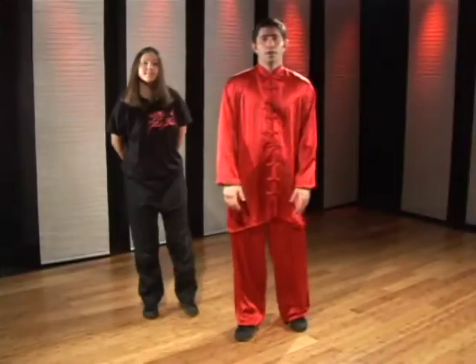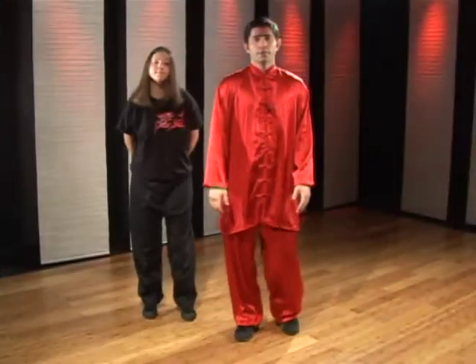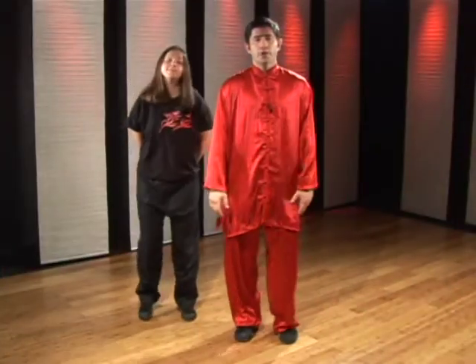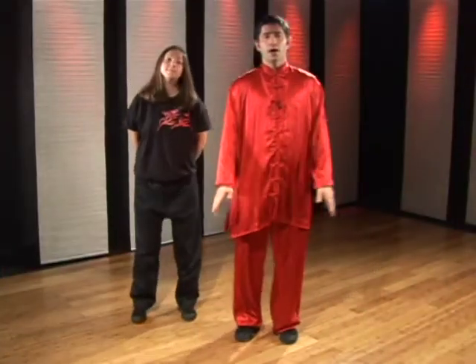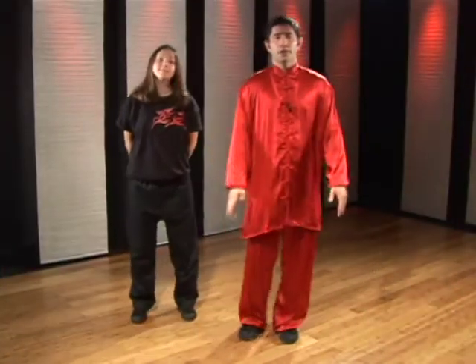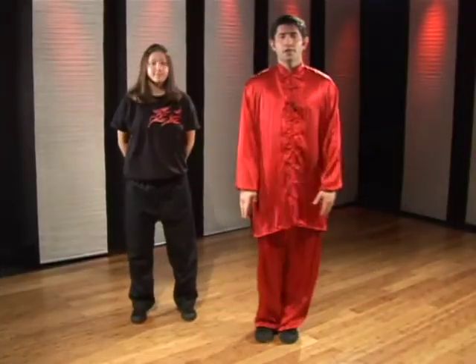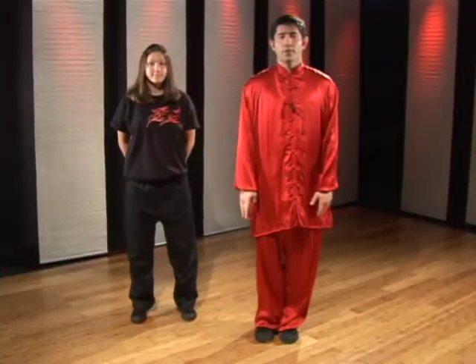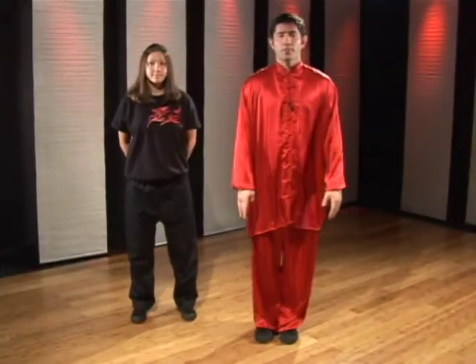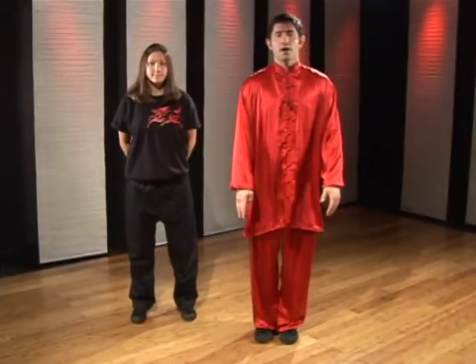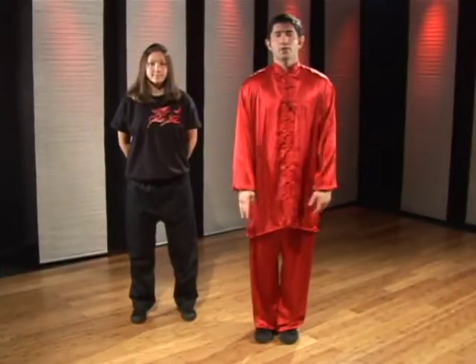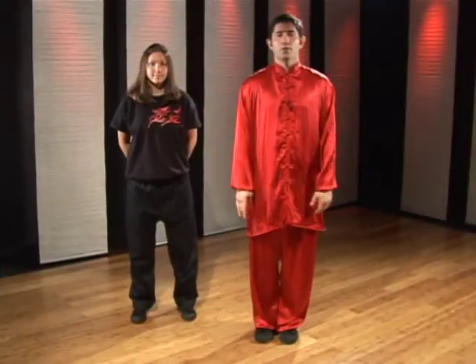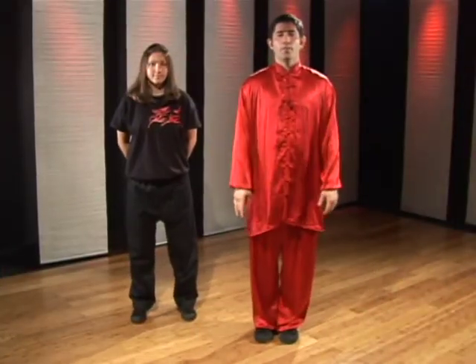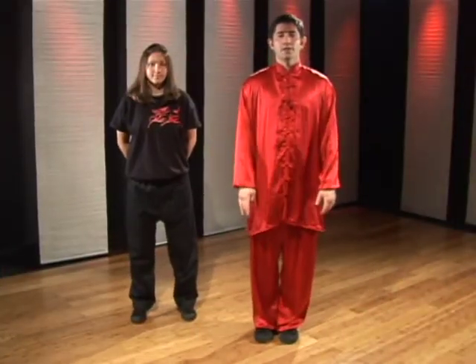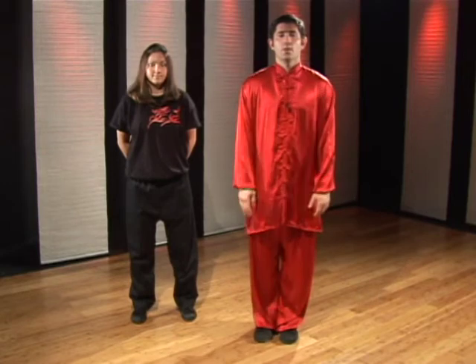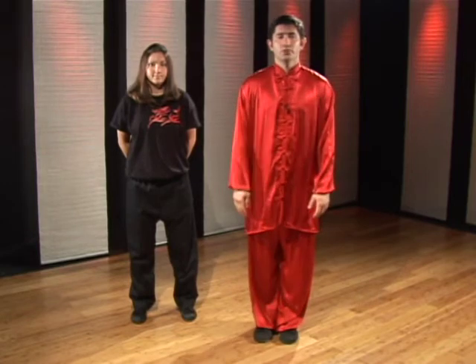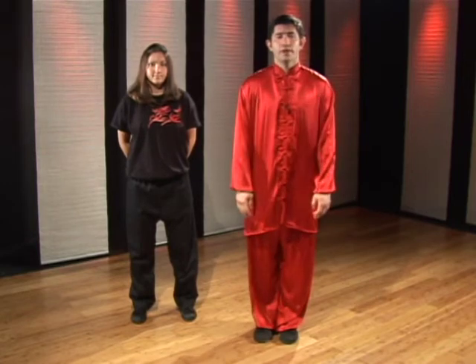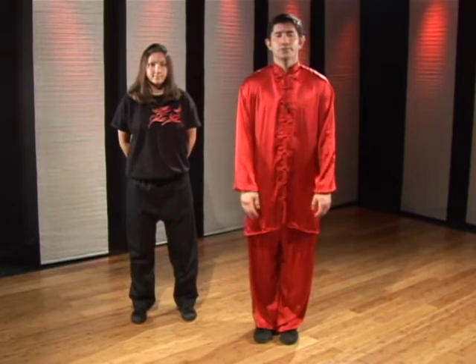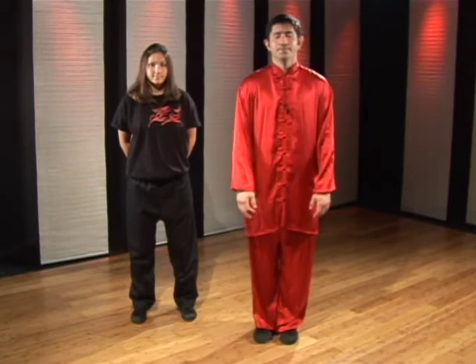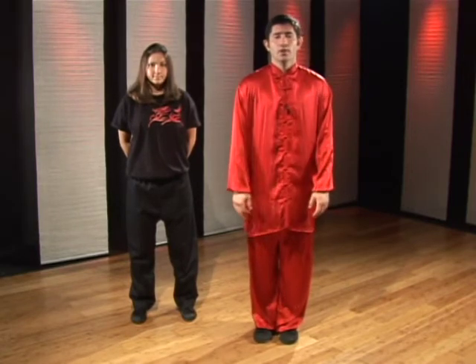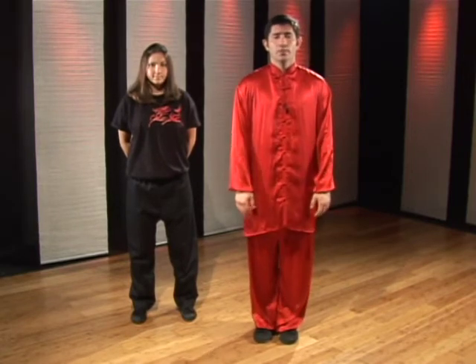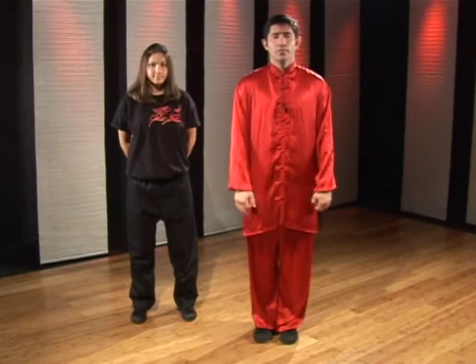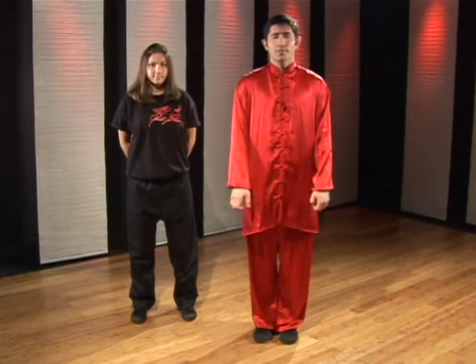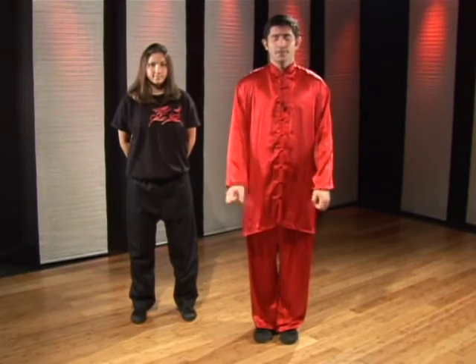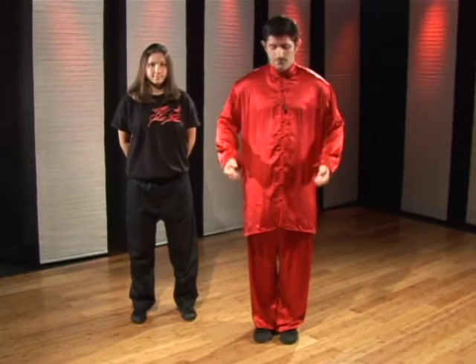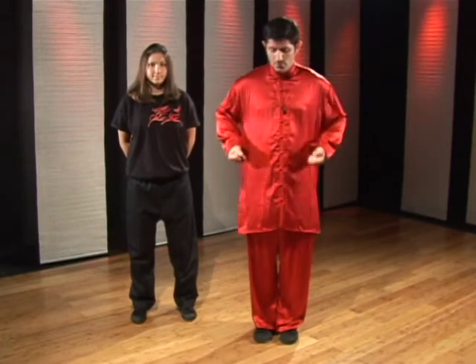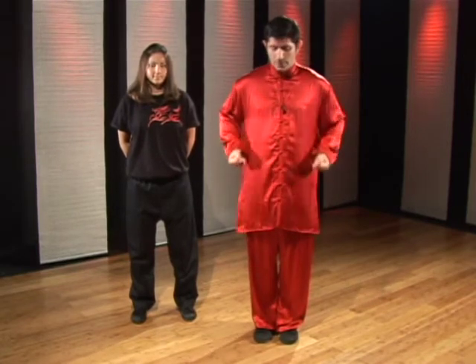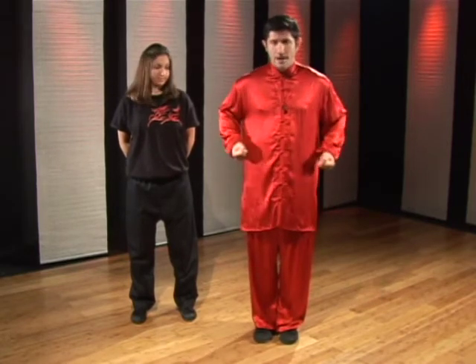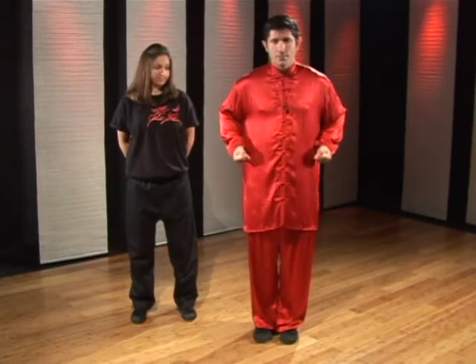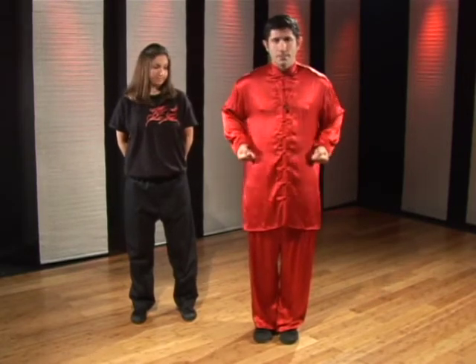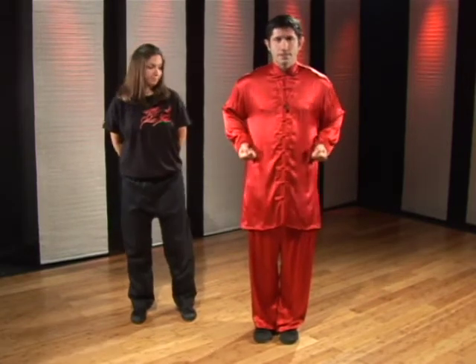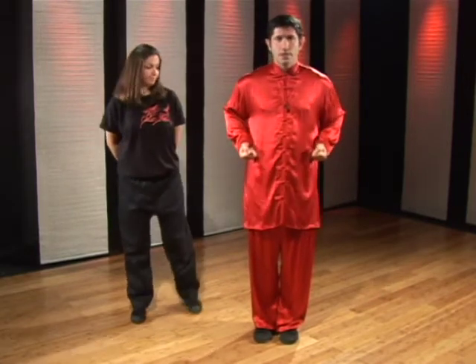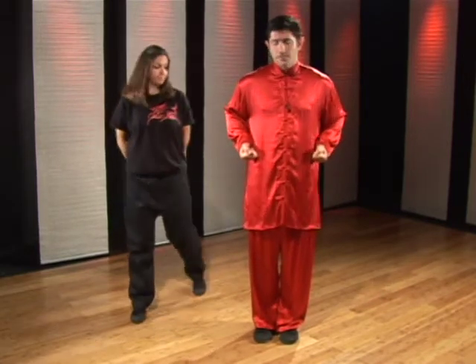The striking combination that we're going to be working on is called our basic one-two punch. To perform this, we'll bring our hands to our waist chamber position.